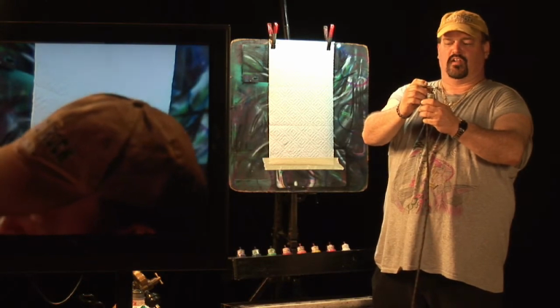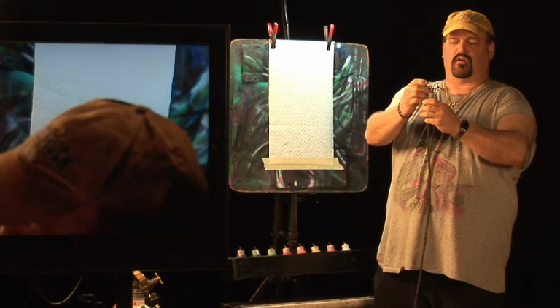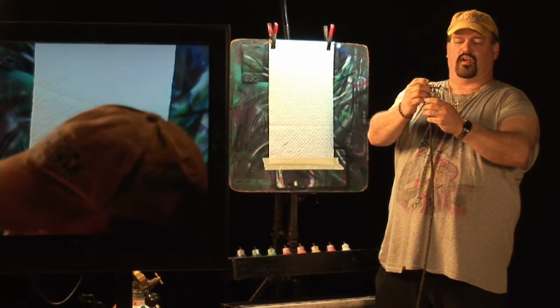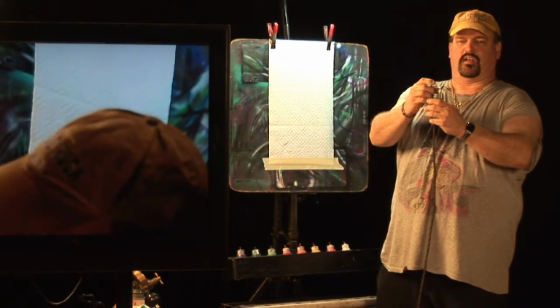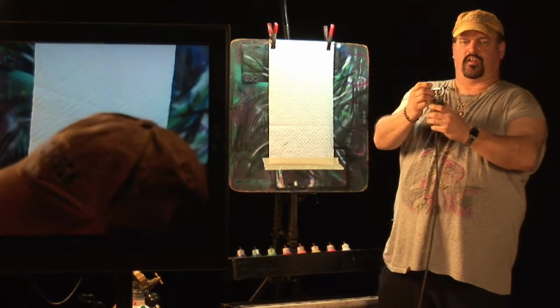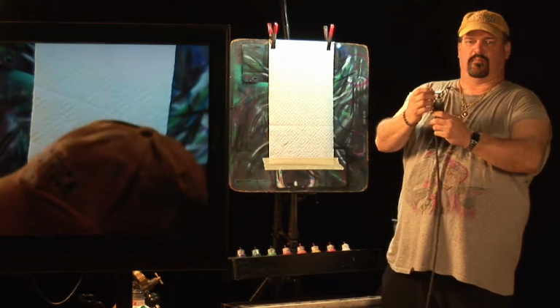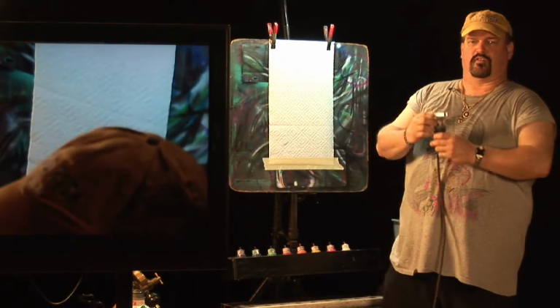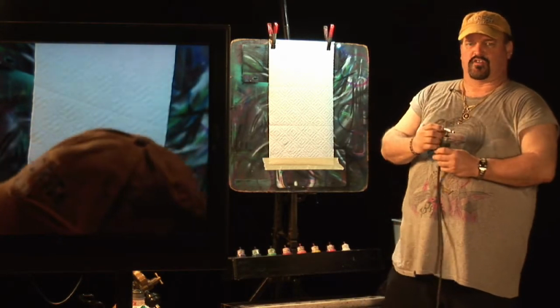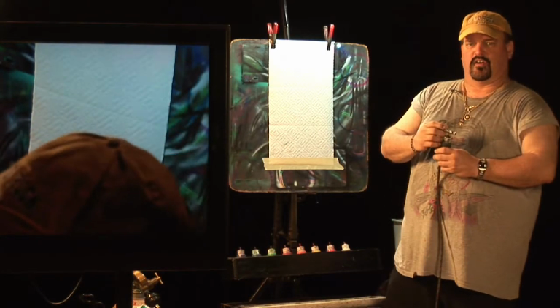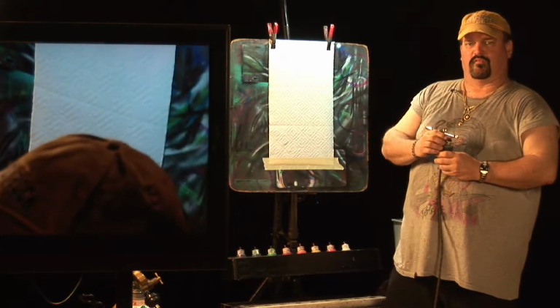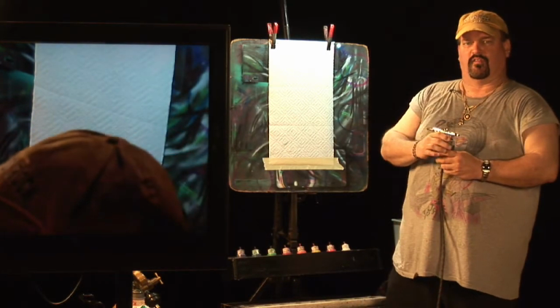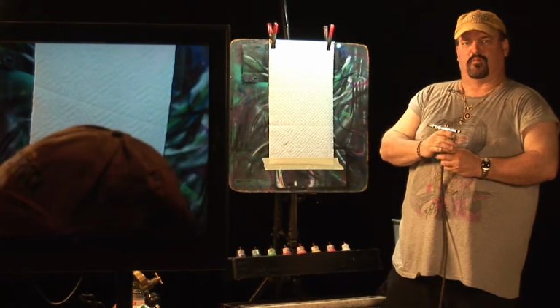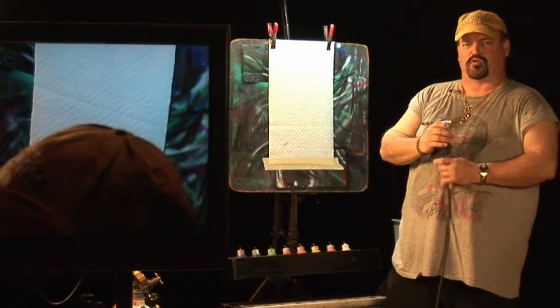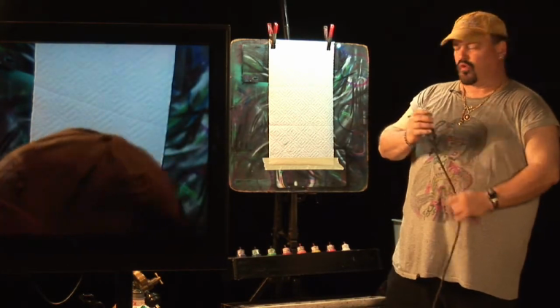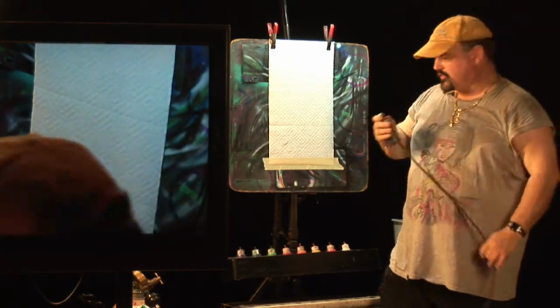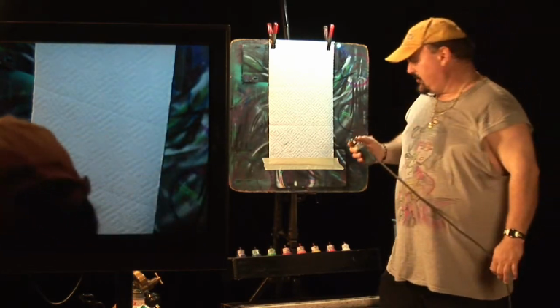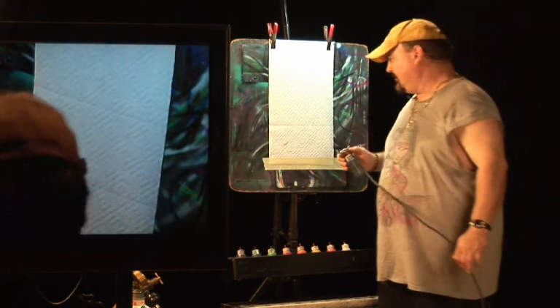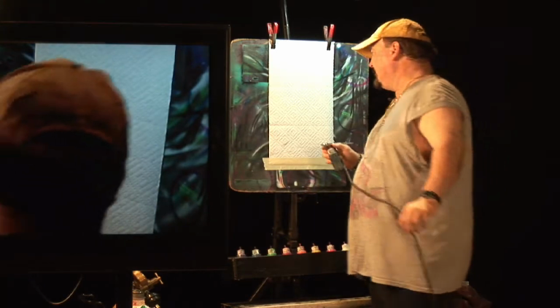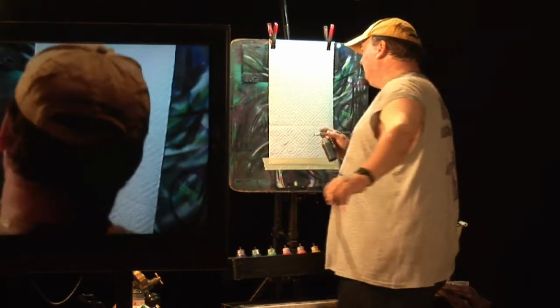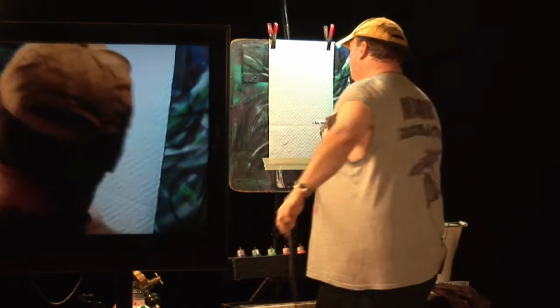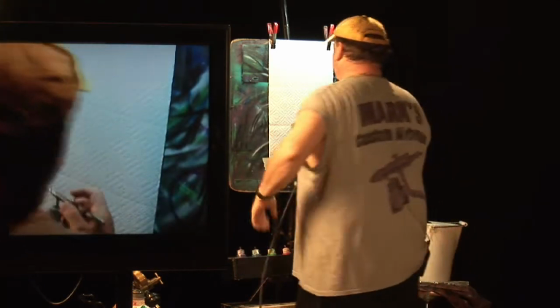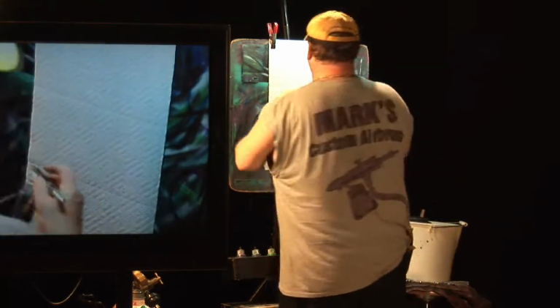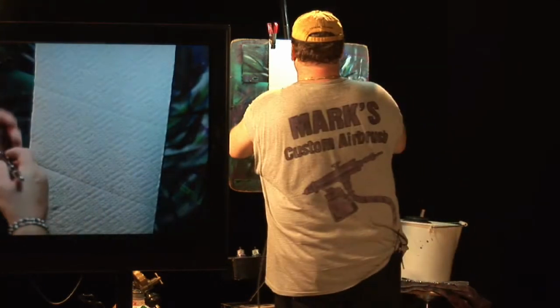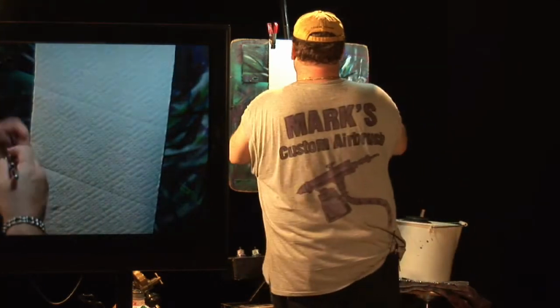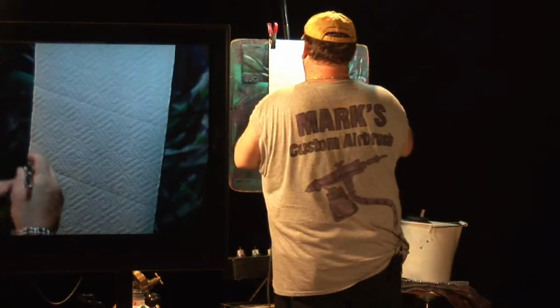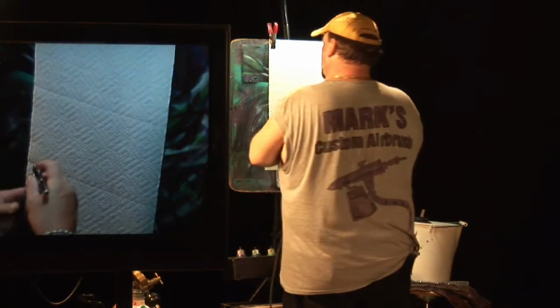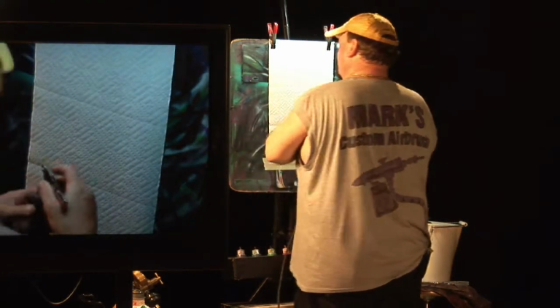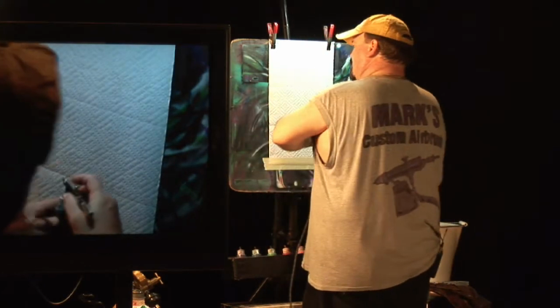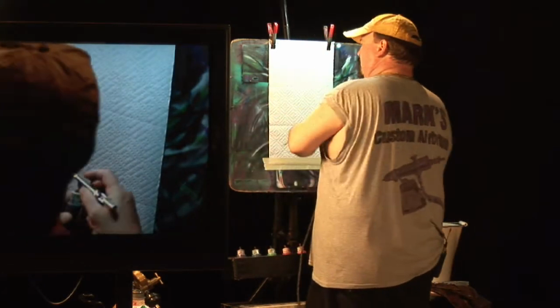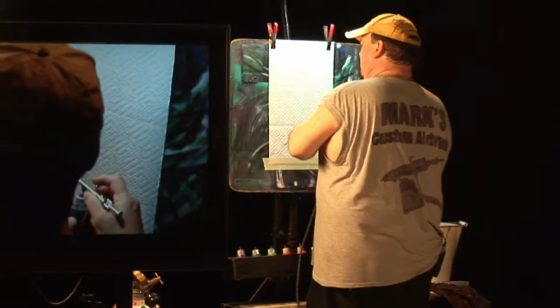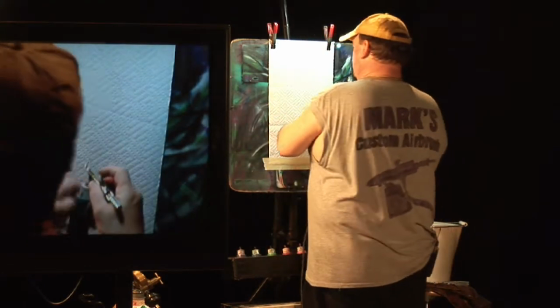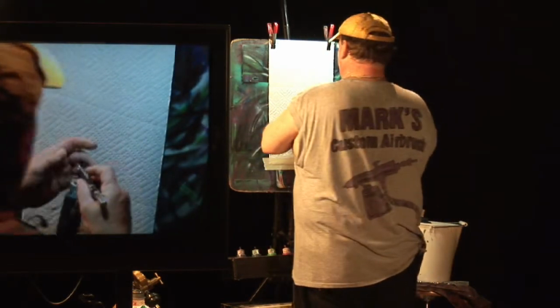Let me go ahead and give you a demonstration here of how the airbrush works. Today we're going to do a simple beach scene.